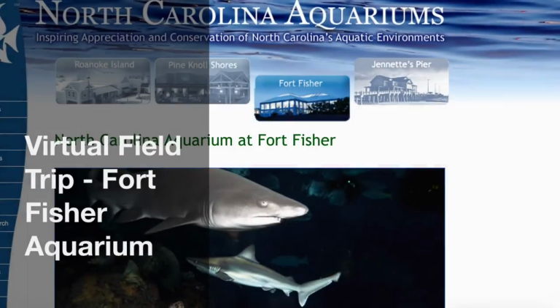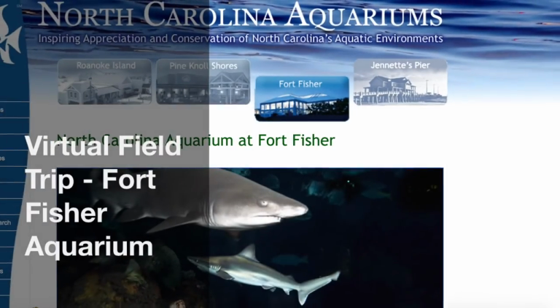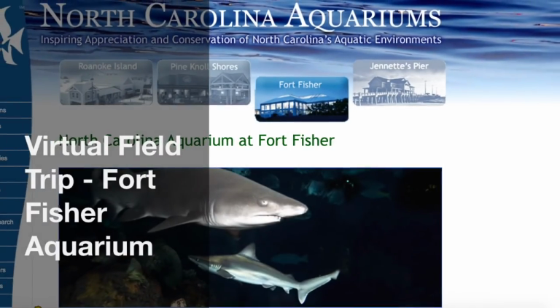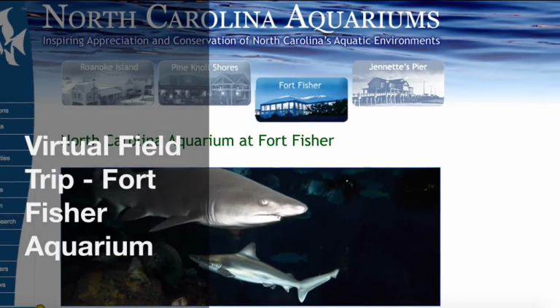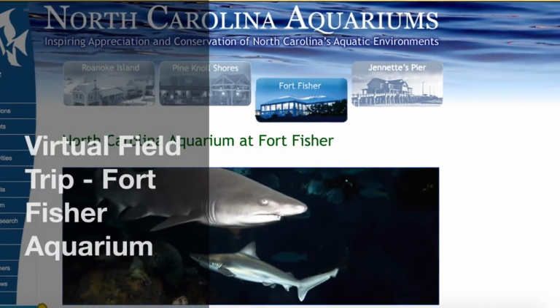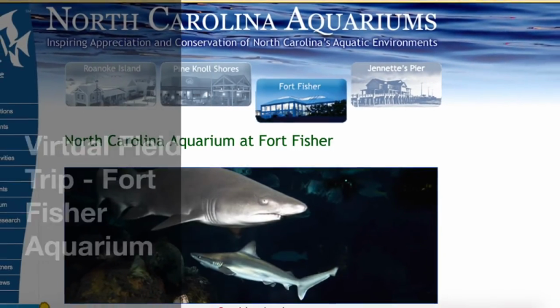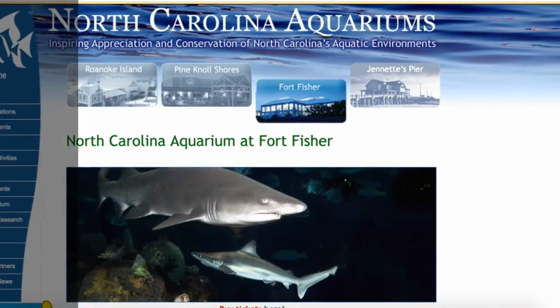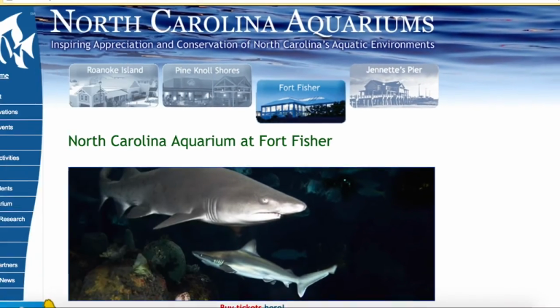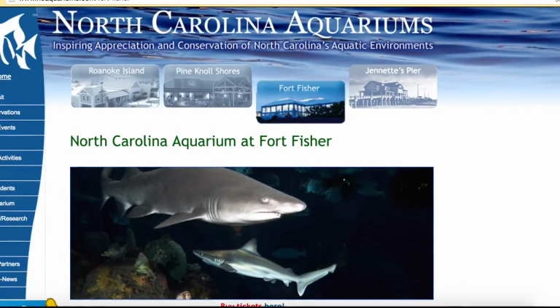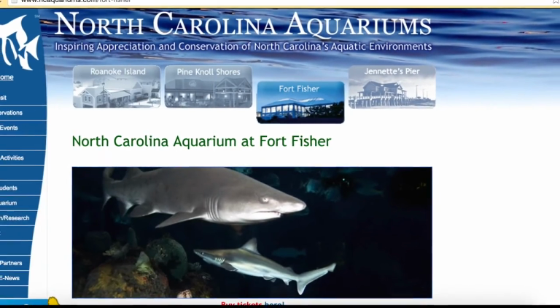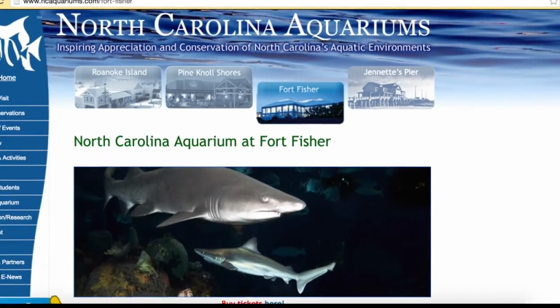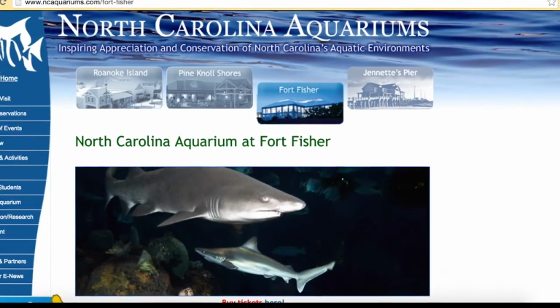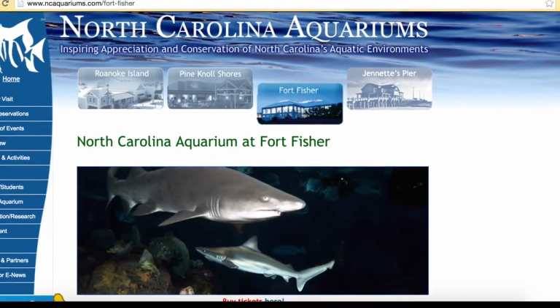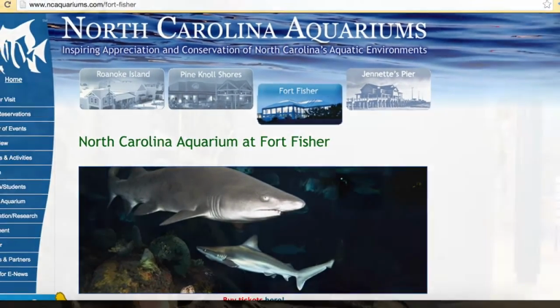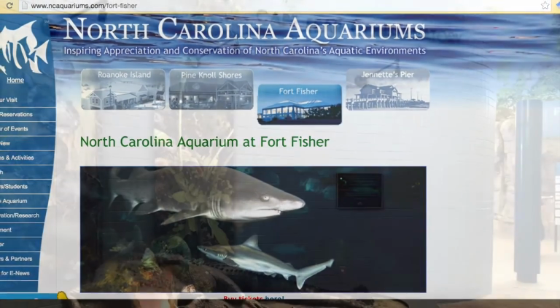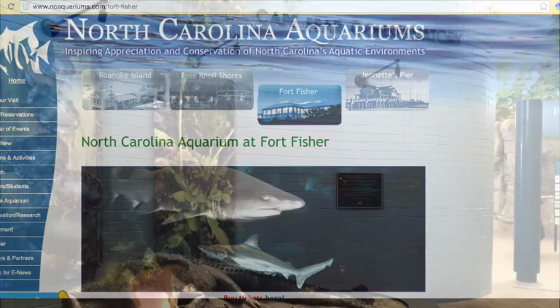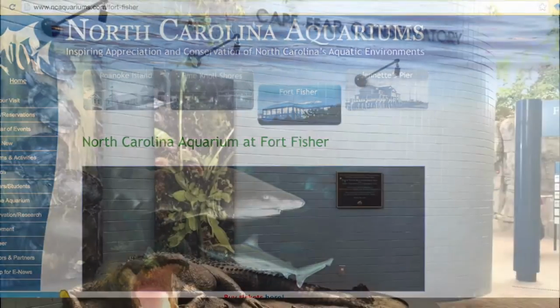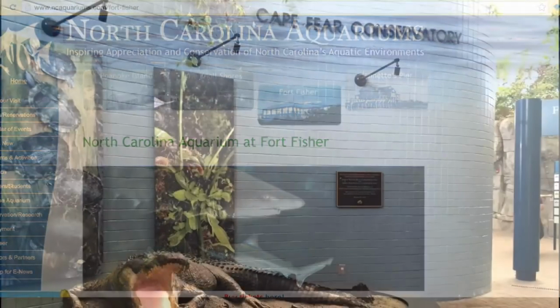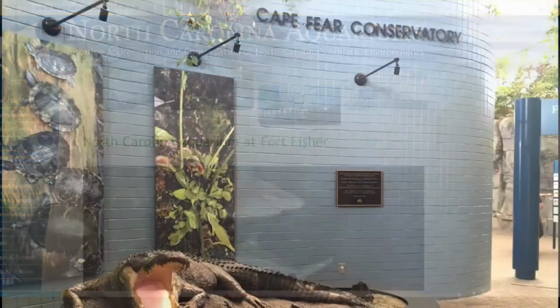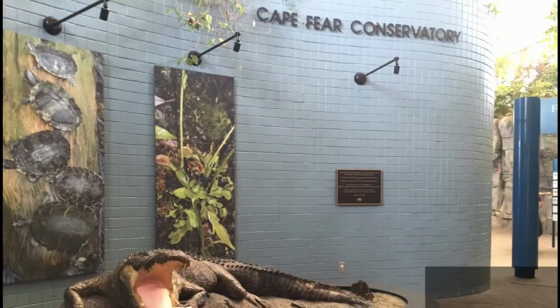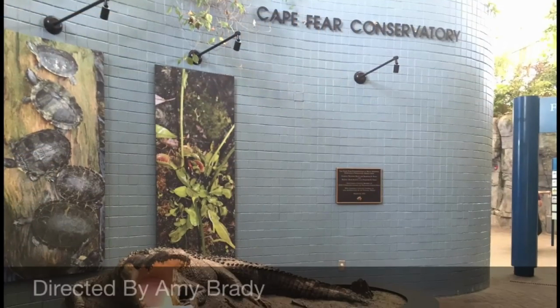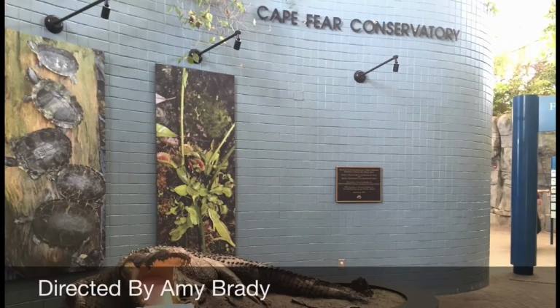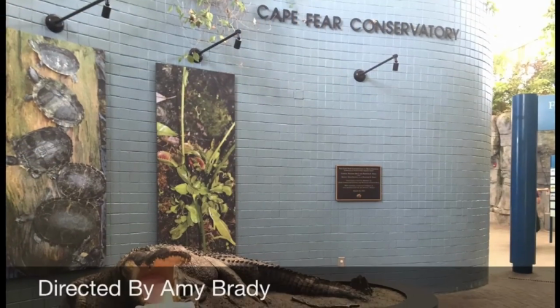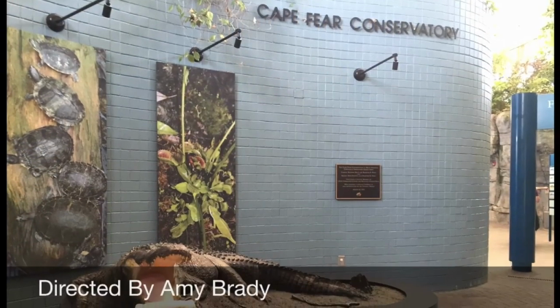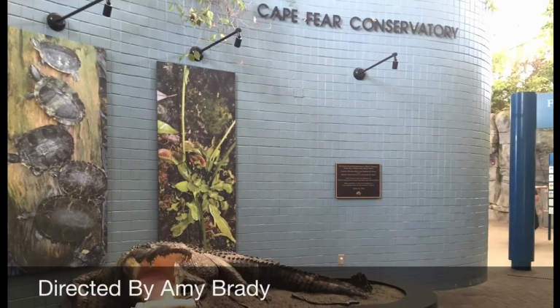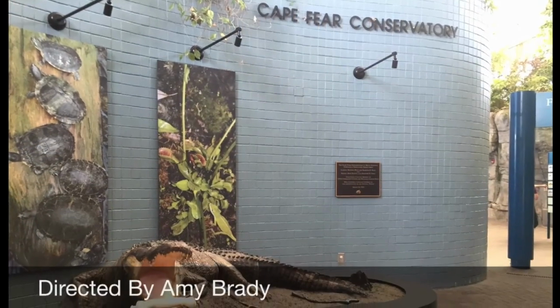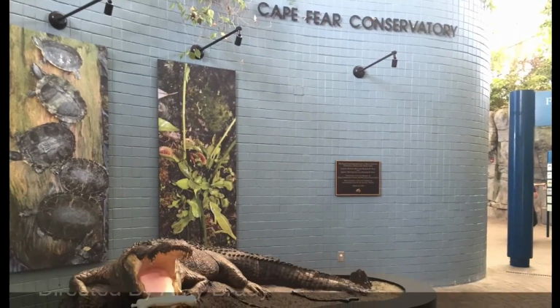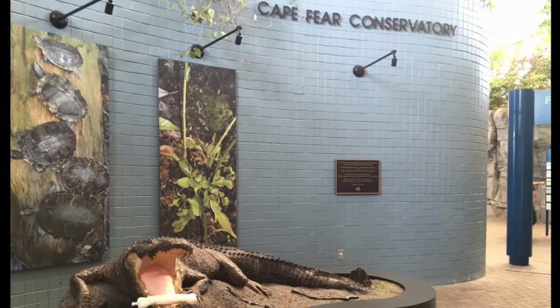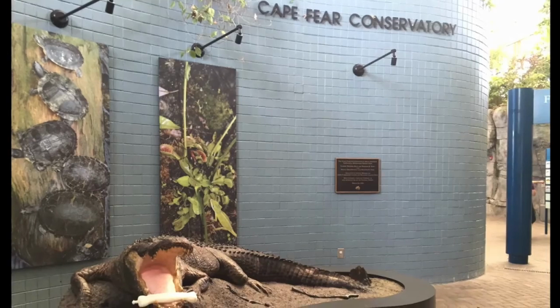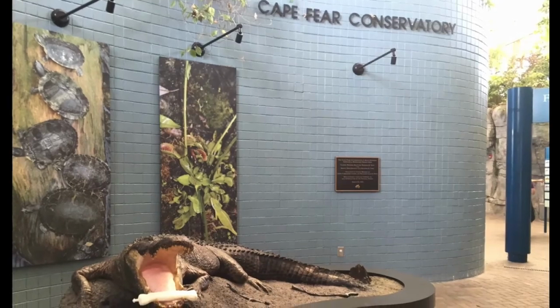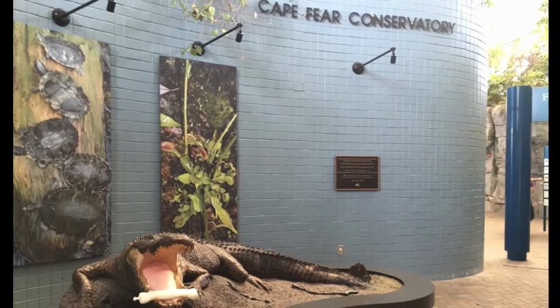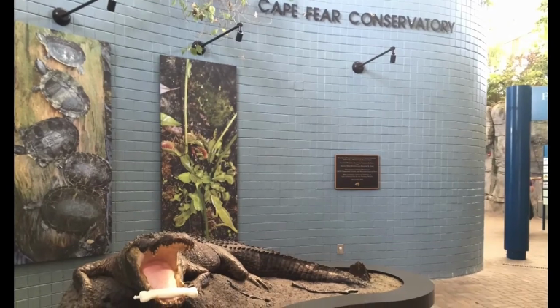Ahoy mateys! Are you ready to go on a field trip to Fort Fisher Aquarium? Well get ready because here we go!